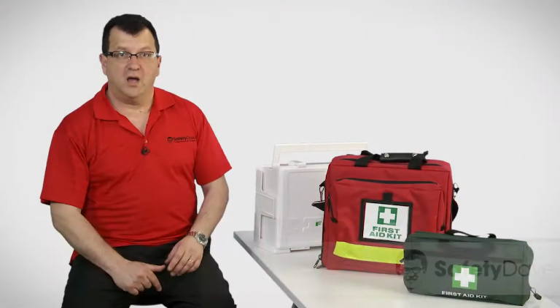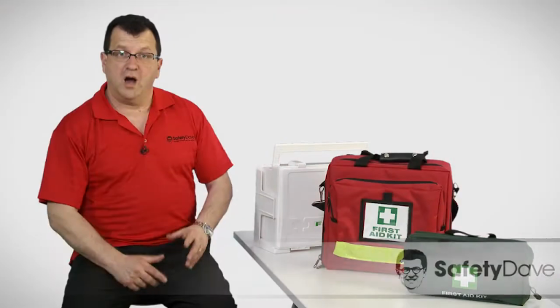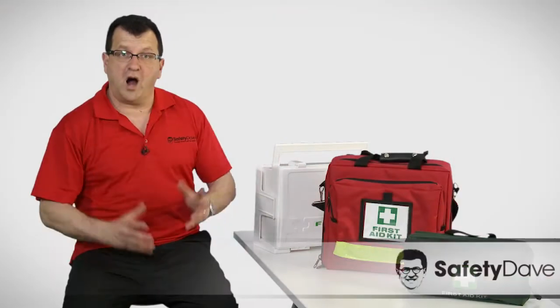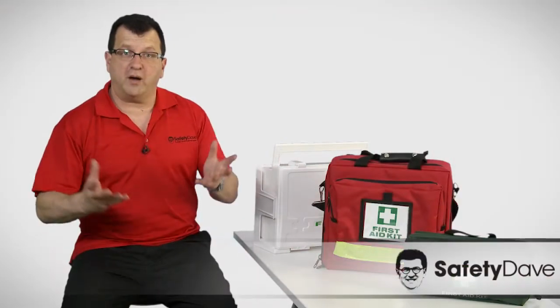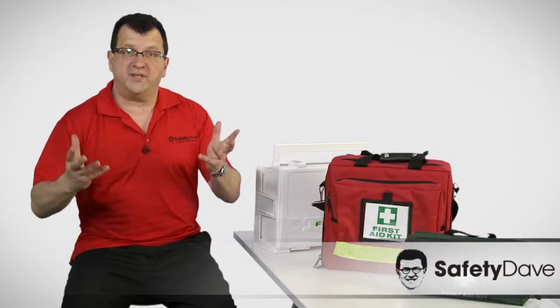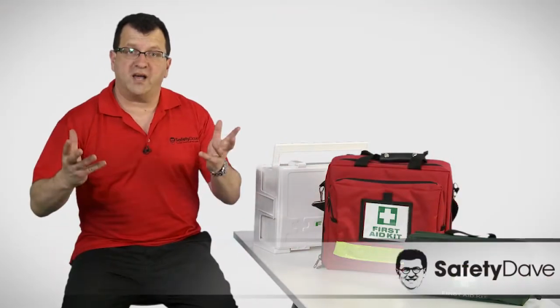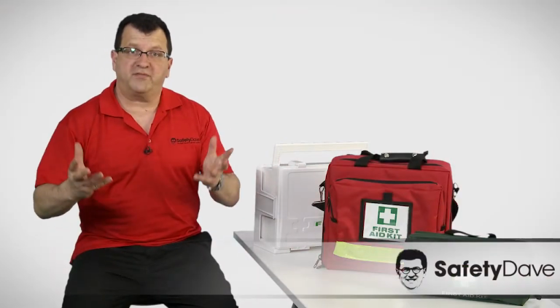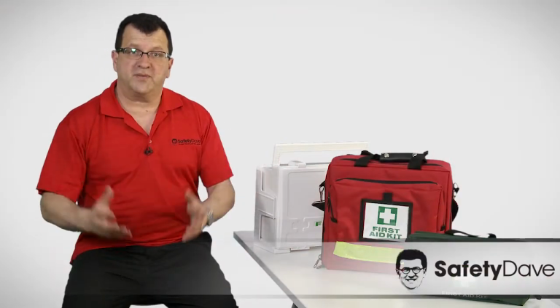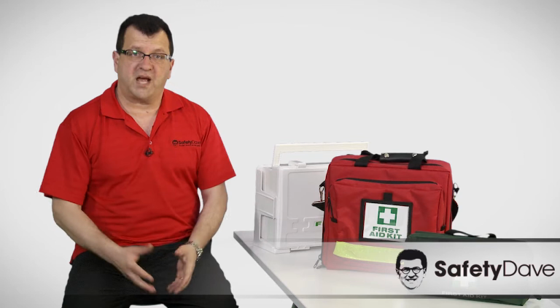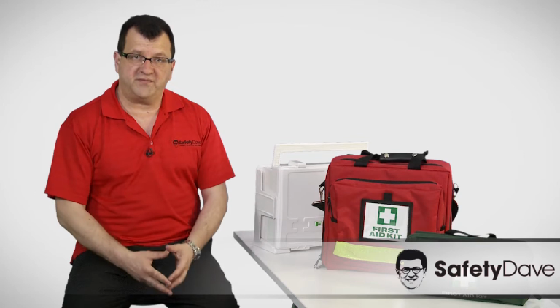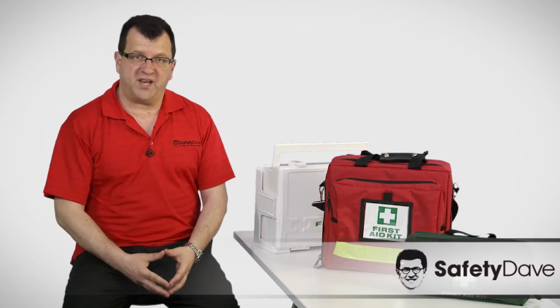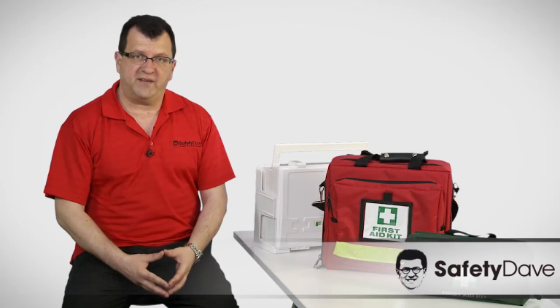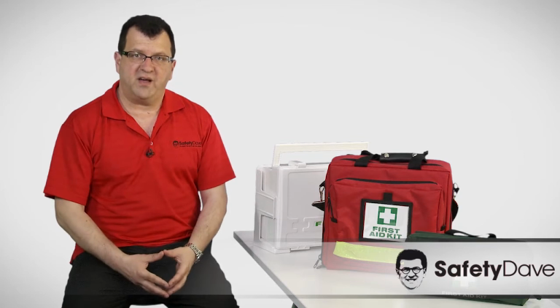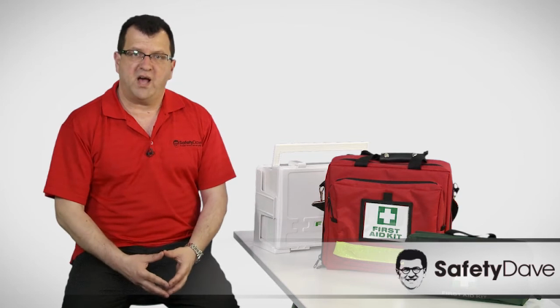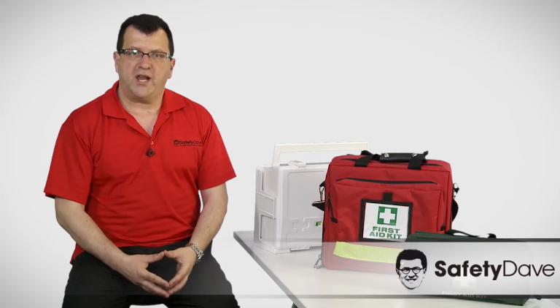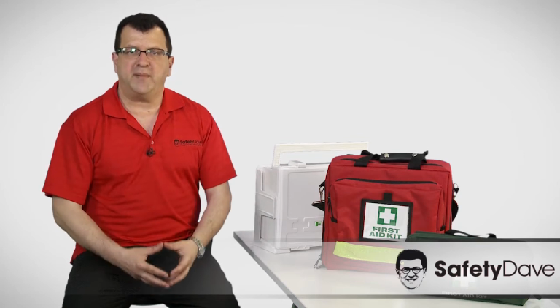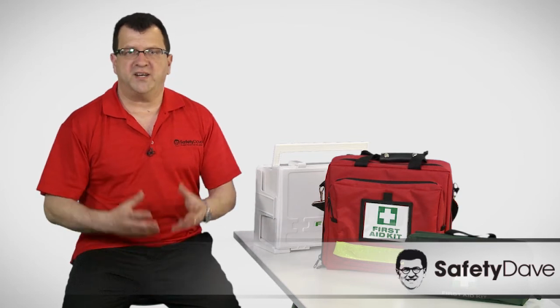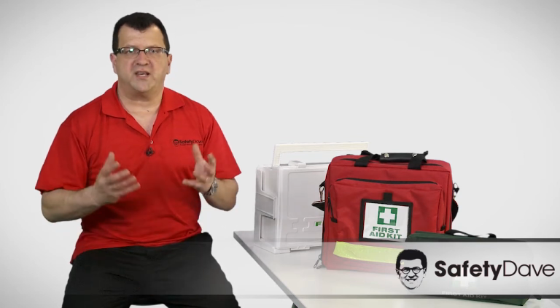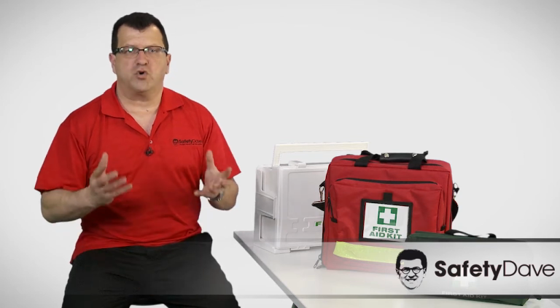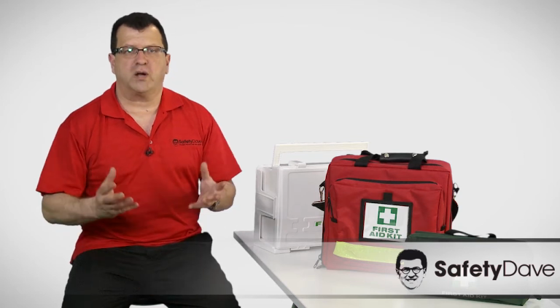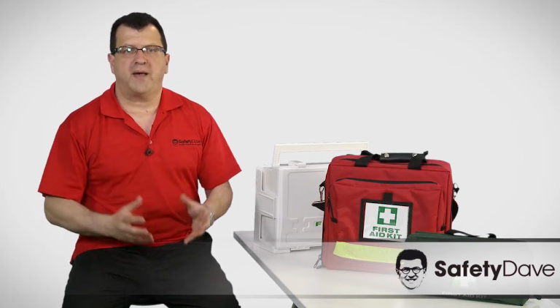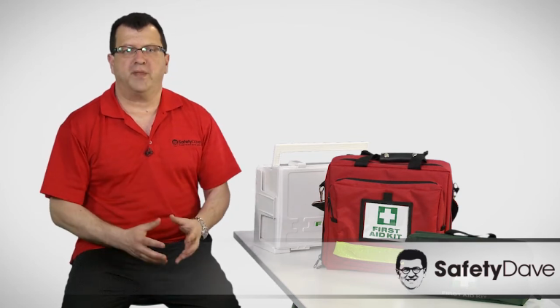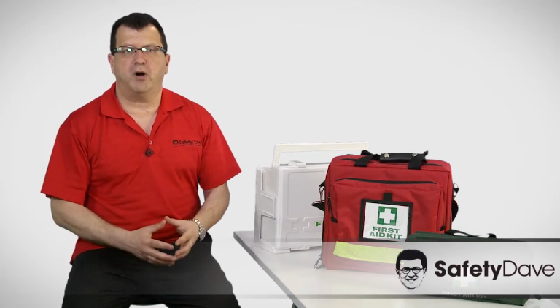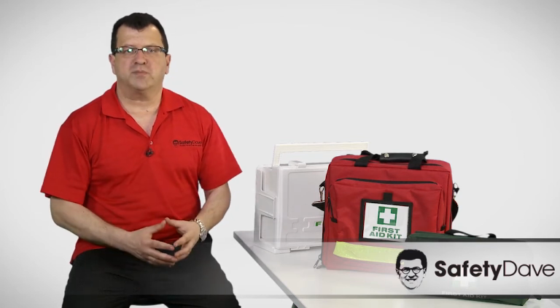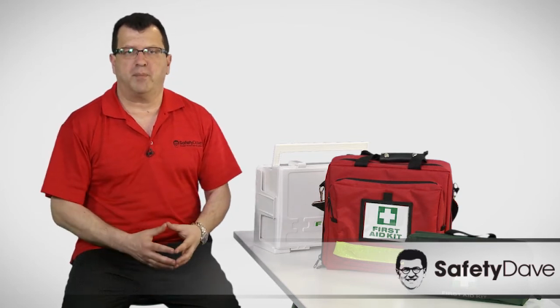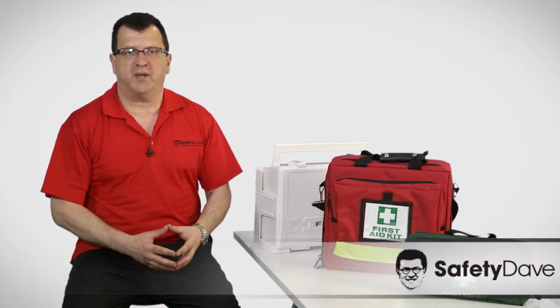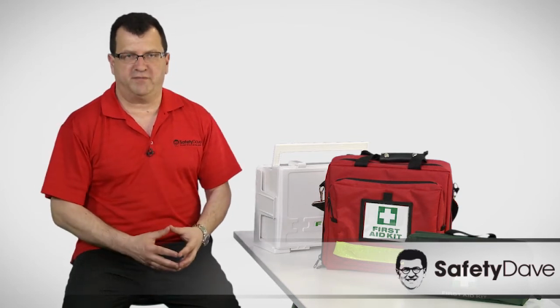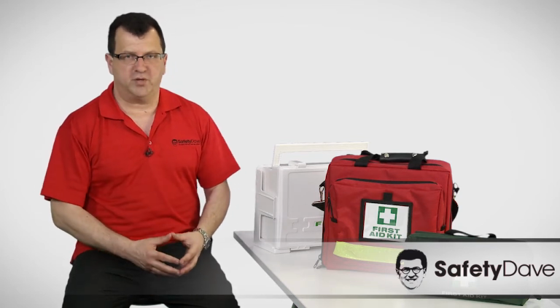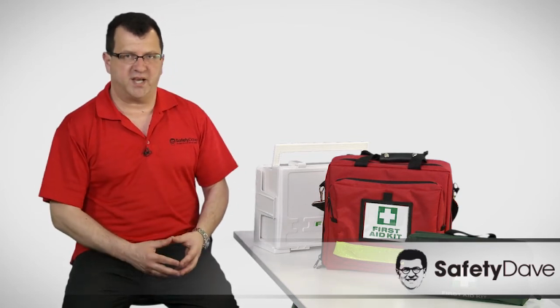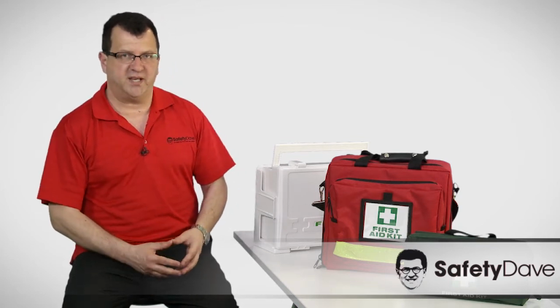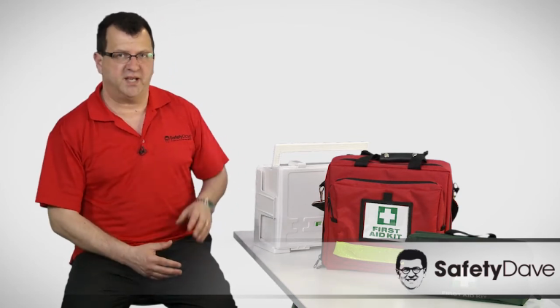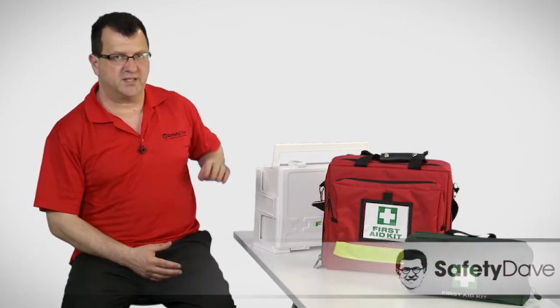Hi, I'm Dave from Safety Dave and I'm here today to talk about the most popular first aid kits.